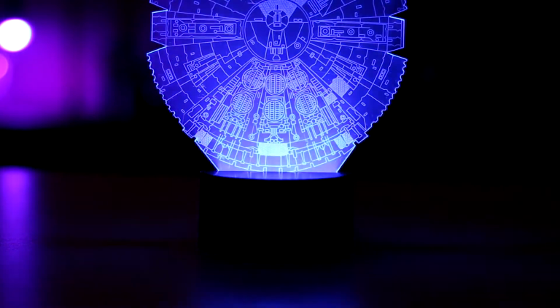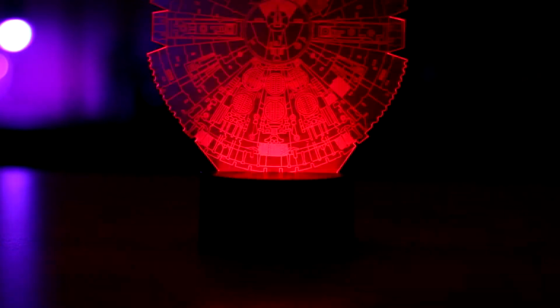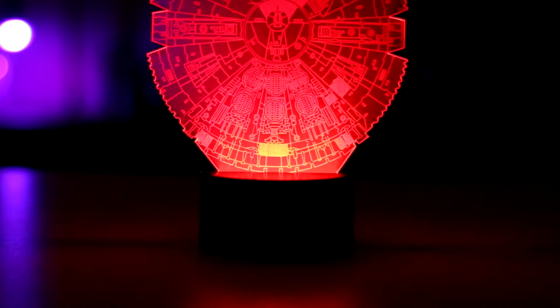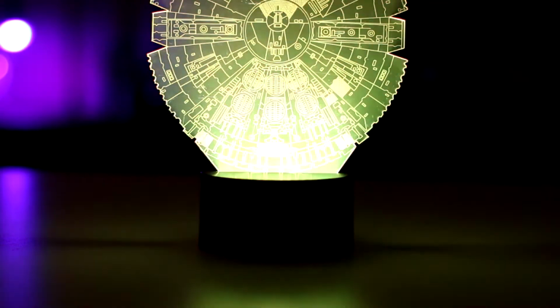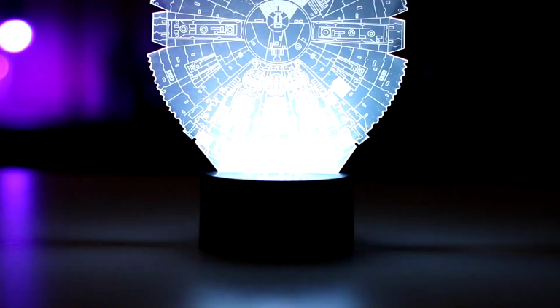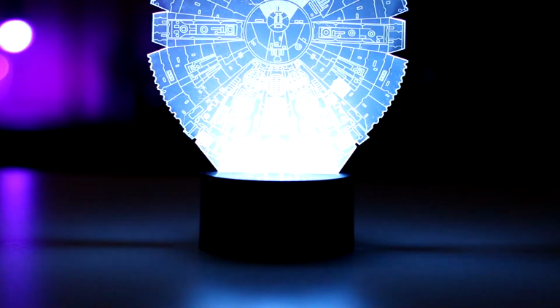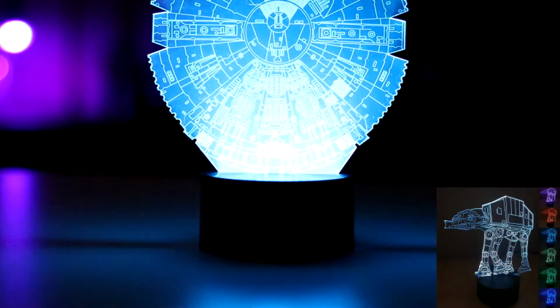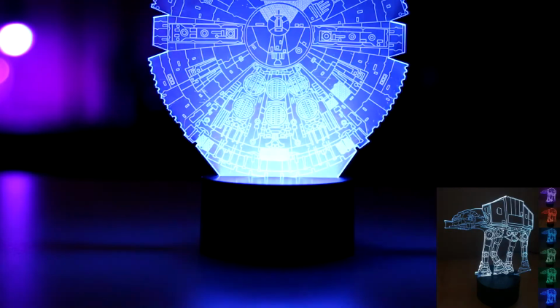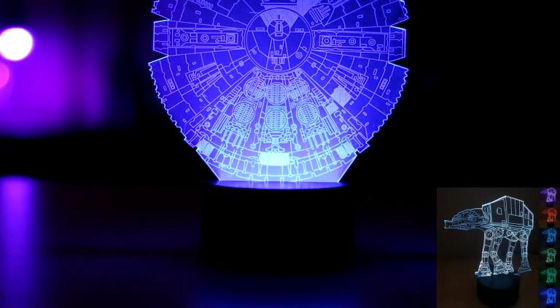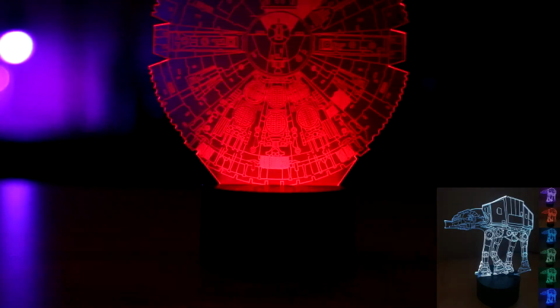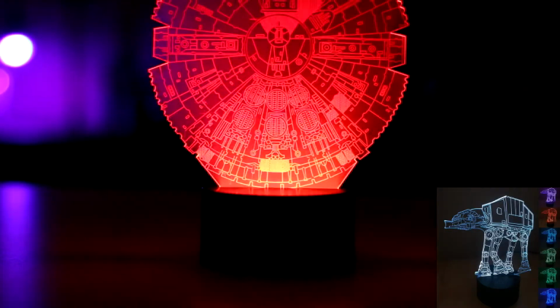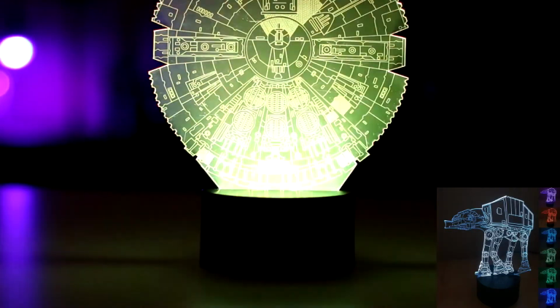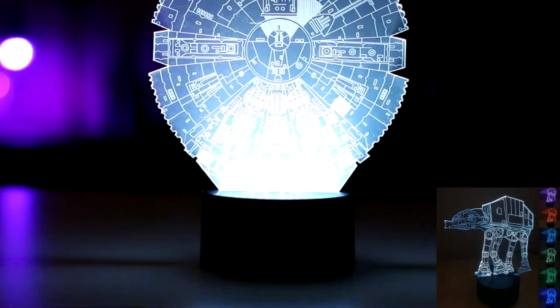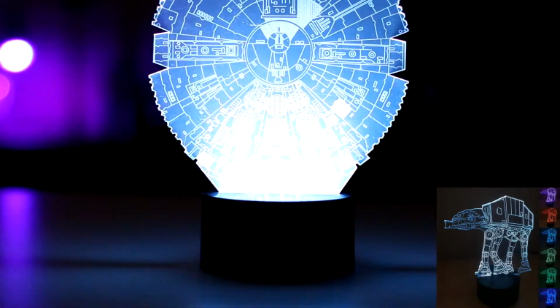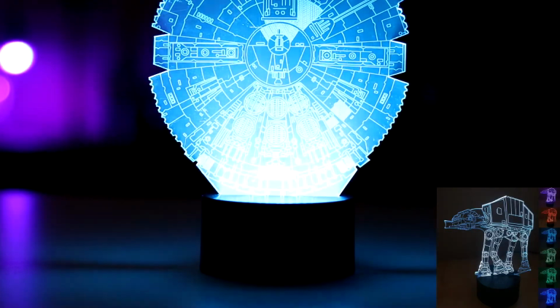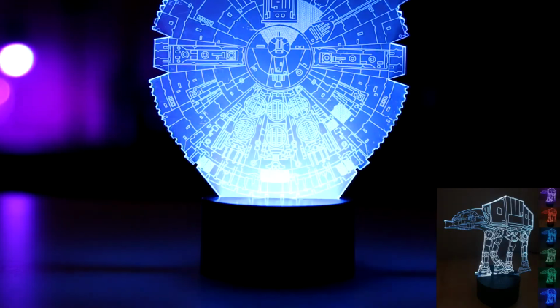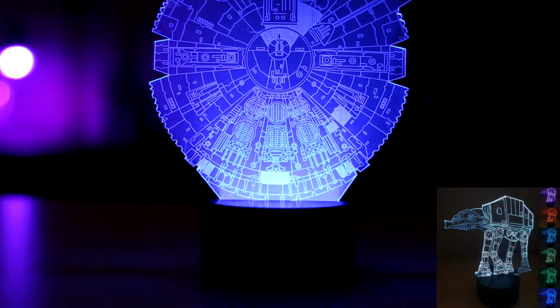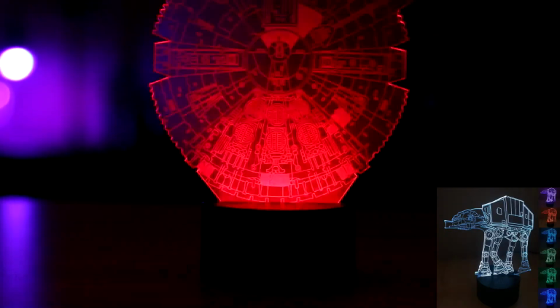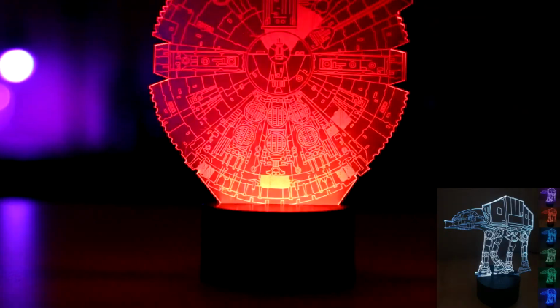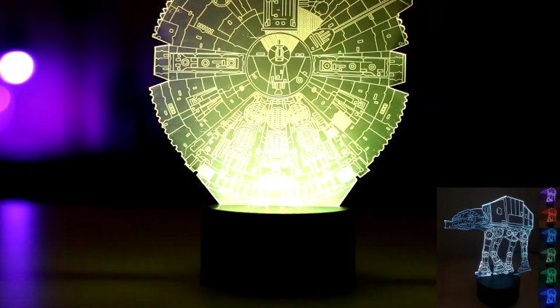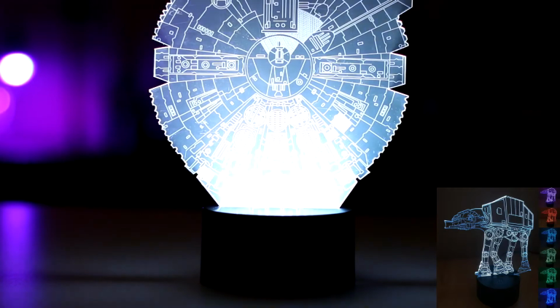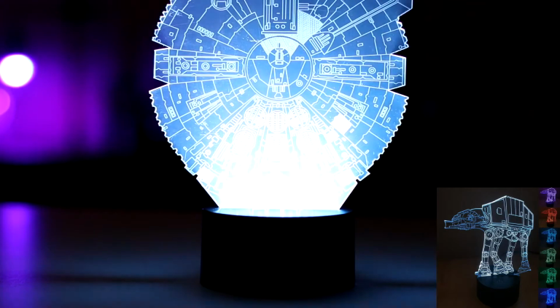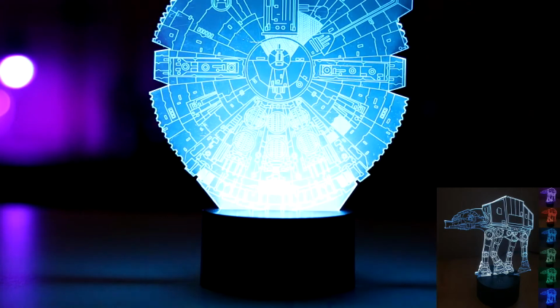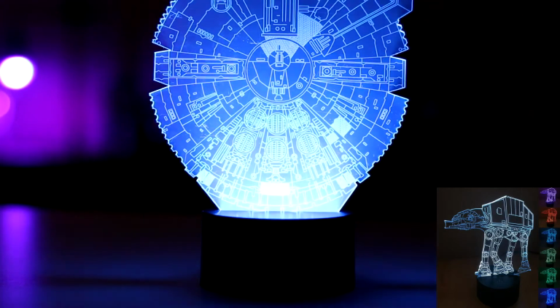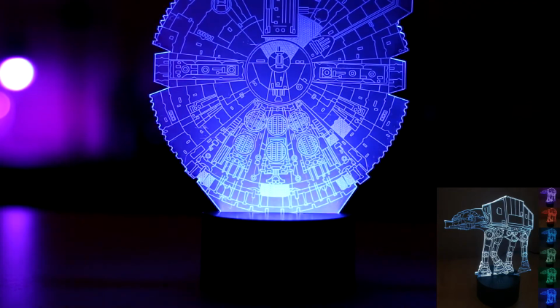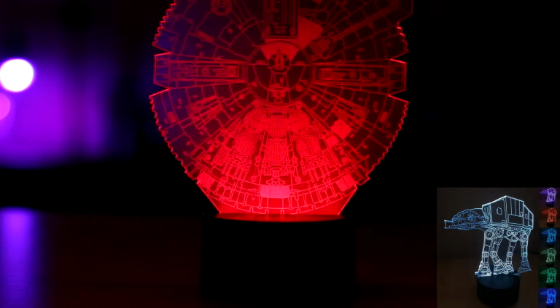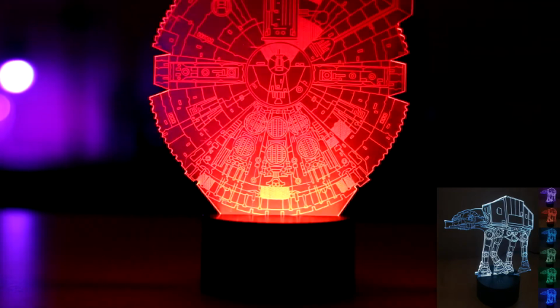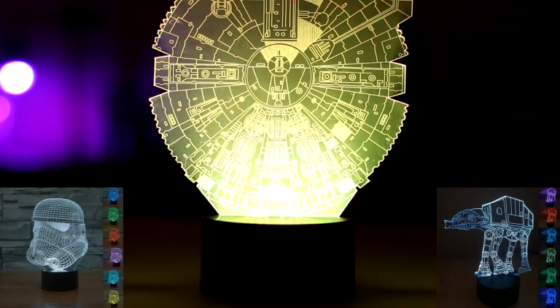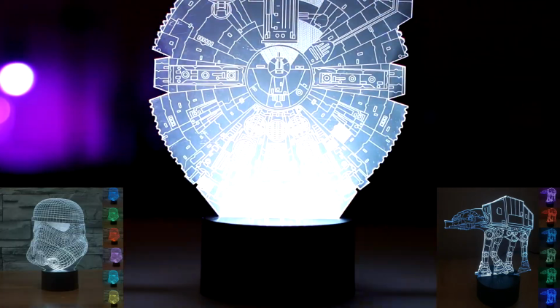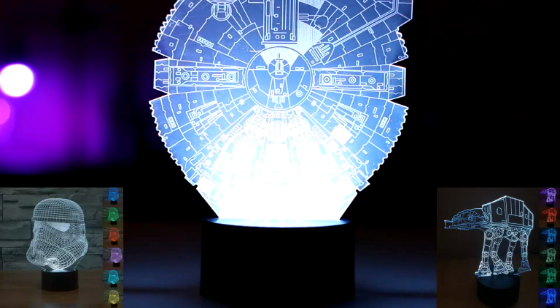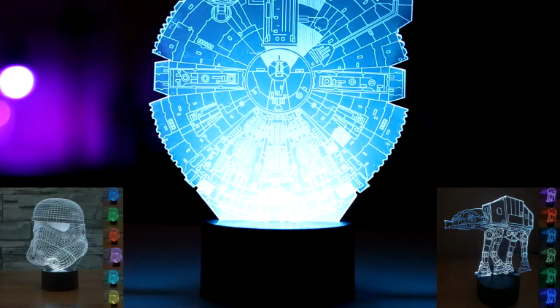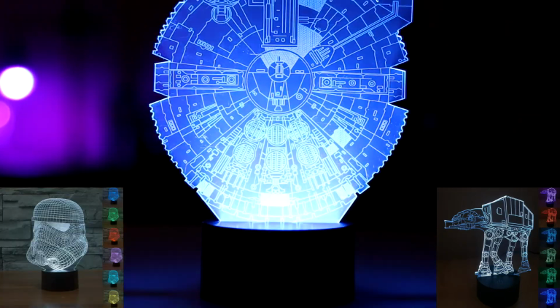While I went with the Millennium Falcon, there are a few other designs such as X-Wings, Walkers, Darth Vader, and Stormtroopers.